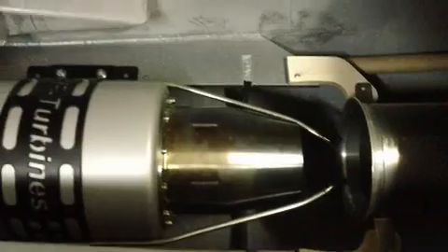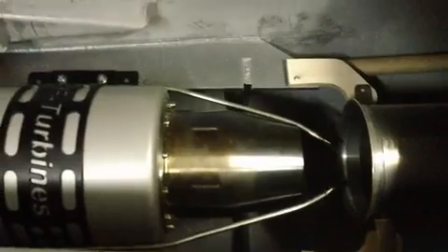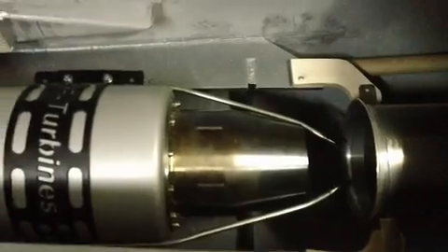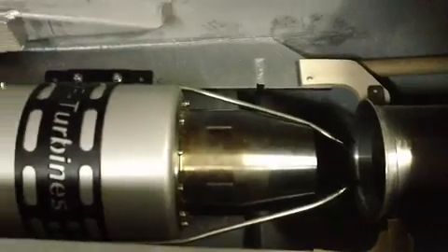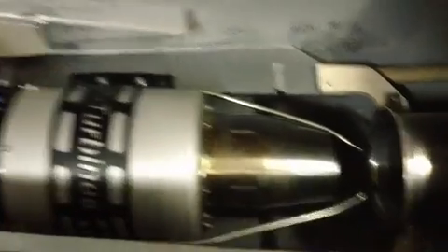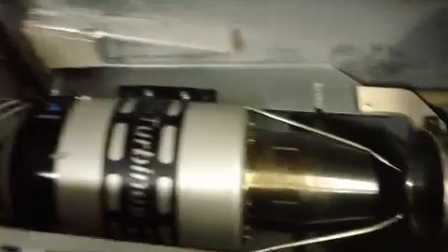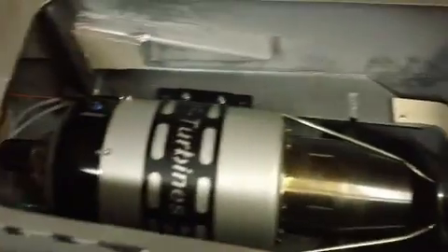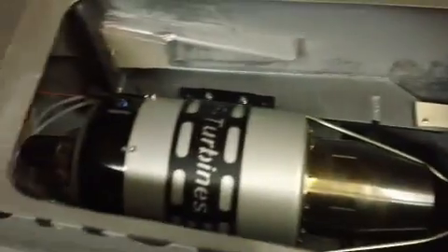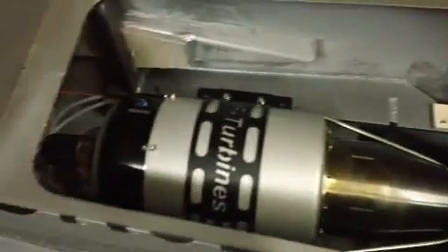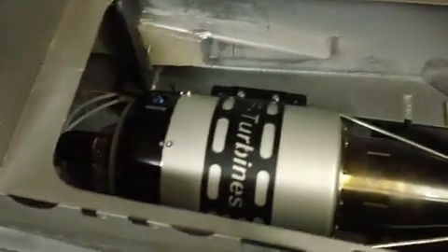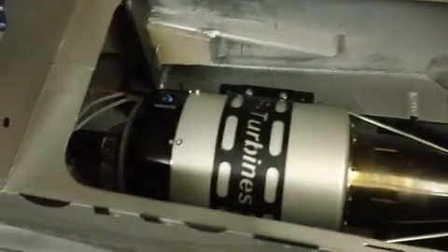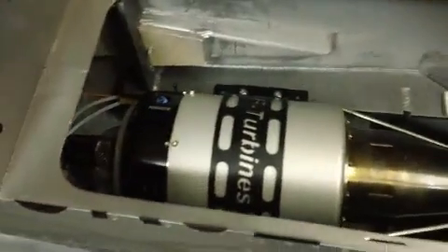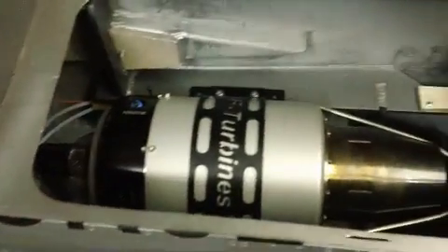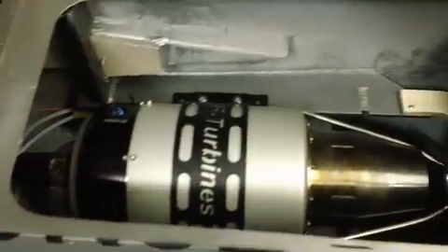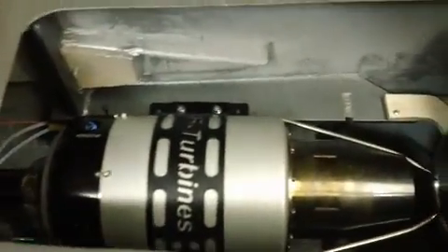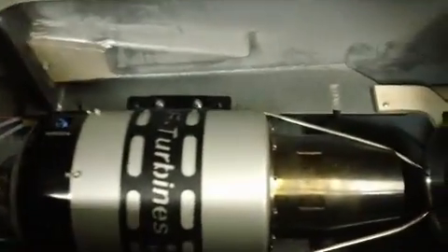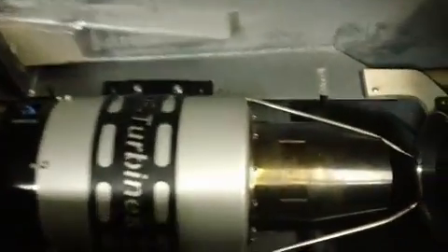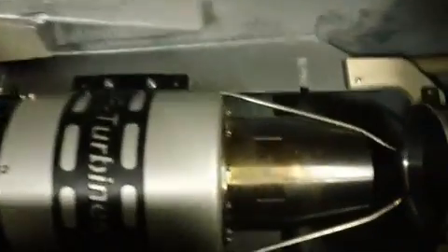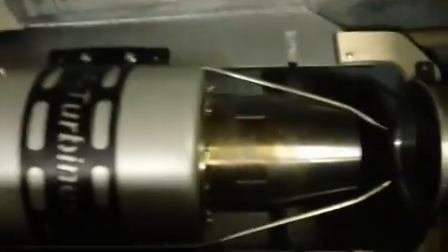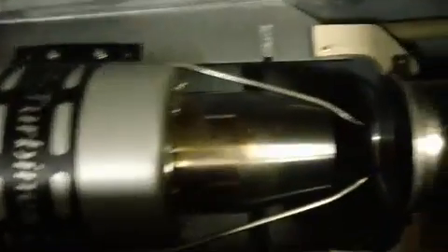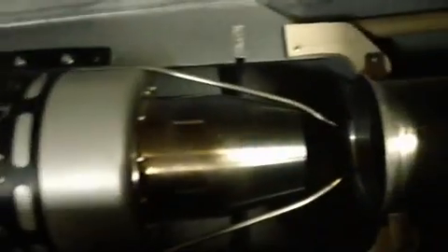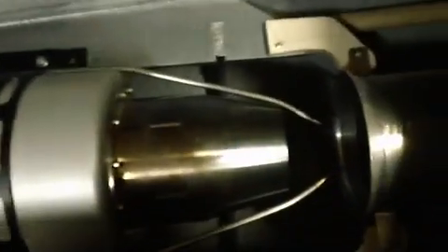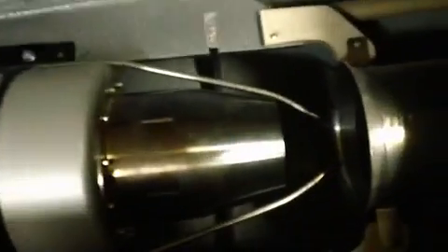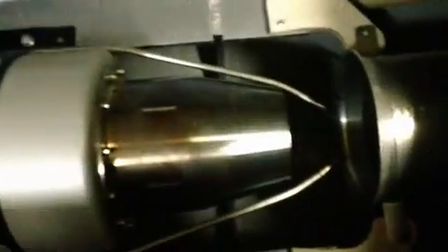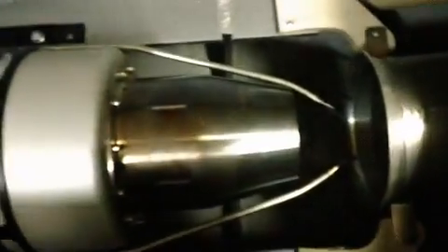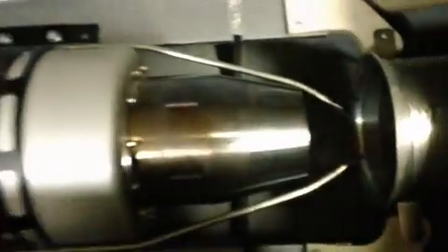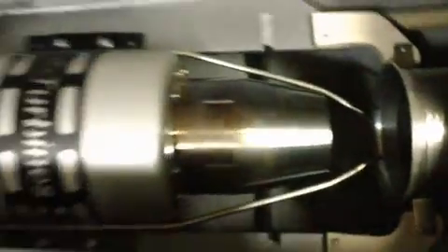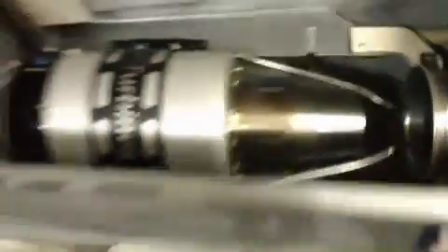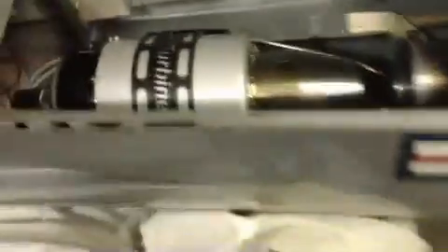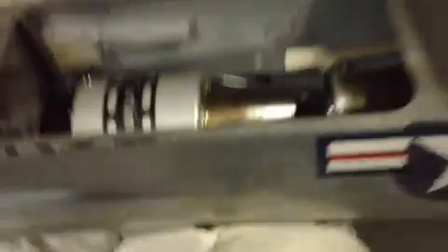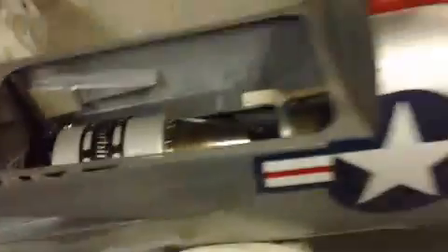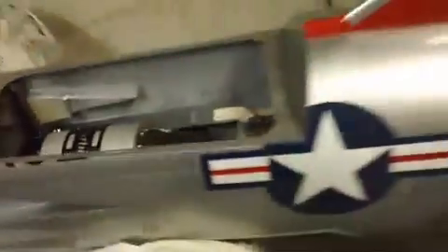Hello everybody, welcome back to the shop. All right, we got her fitted in there.